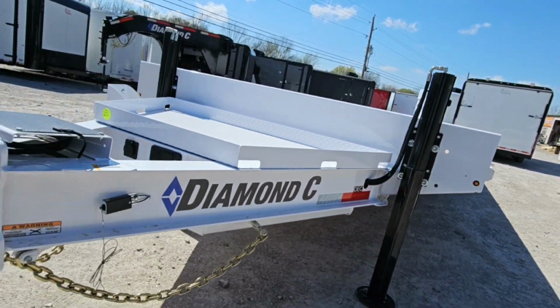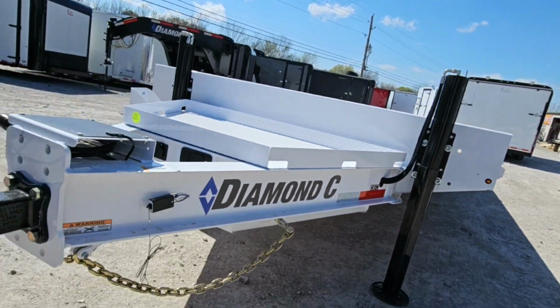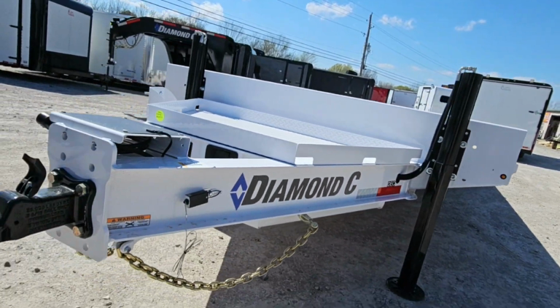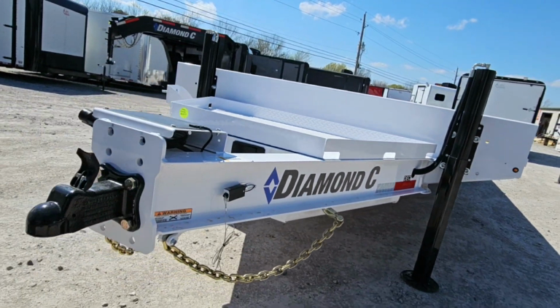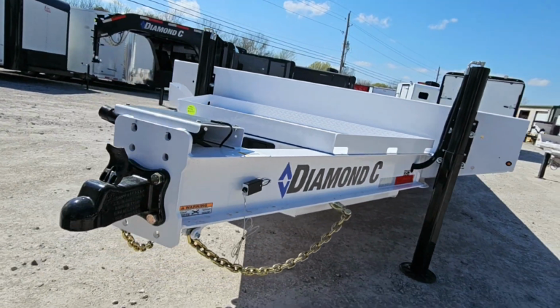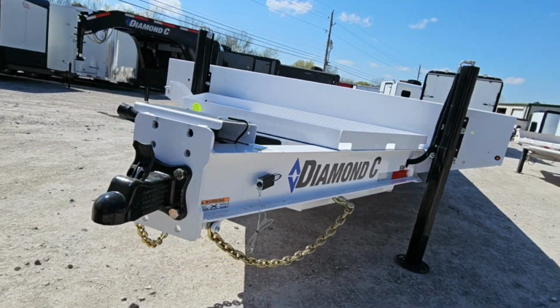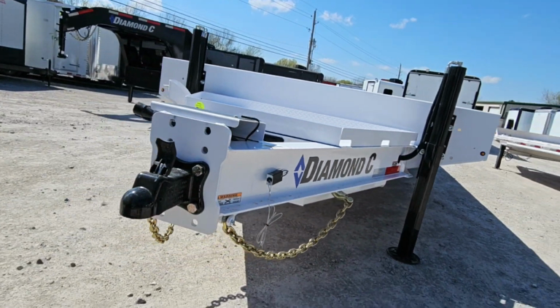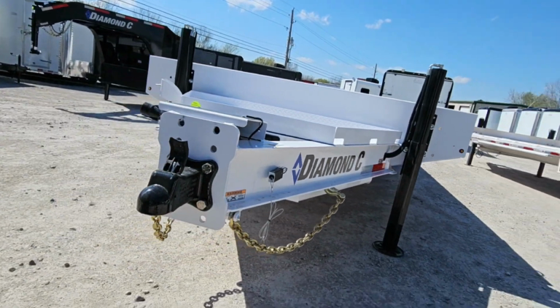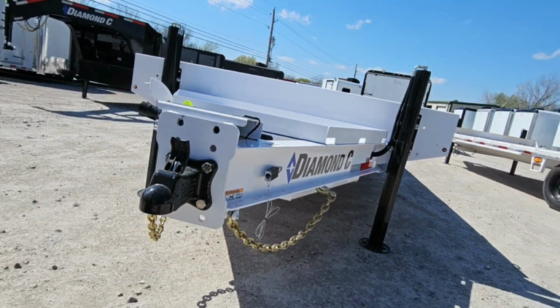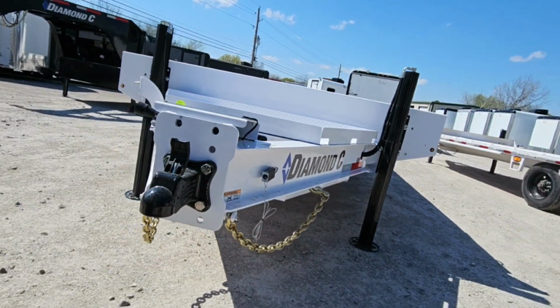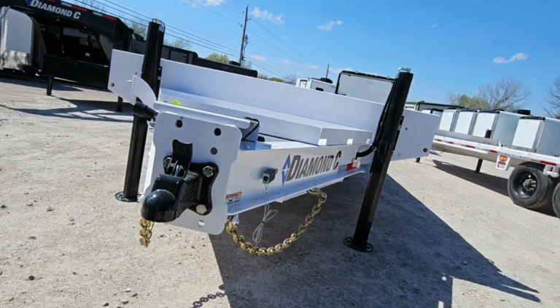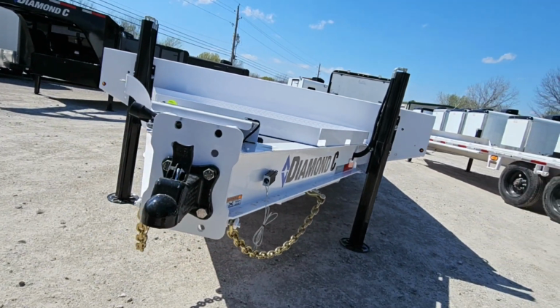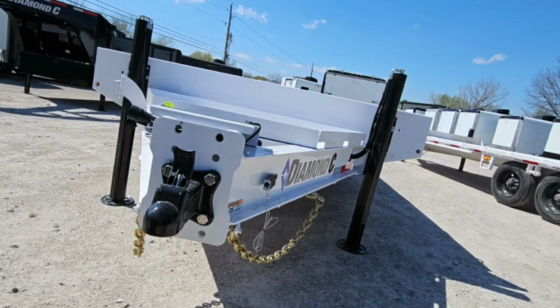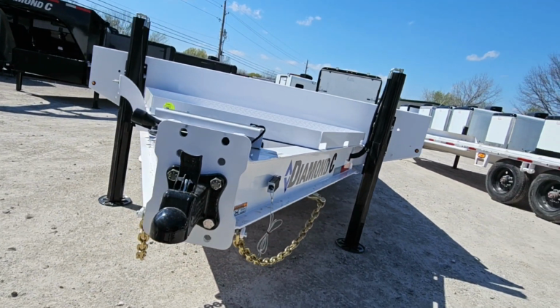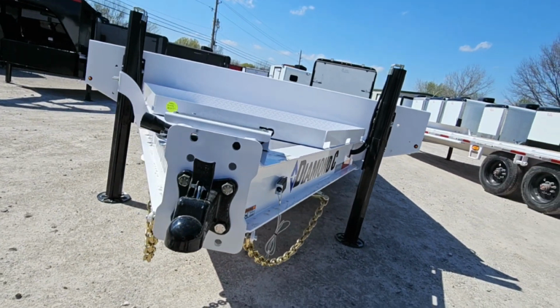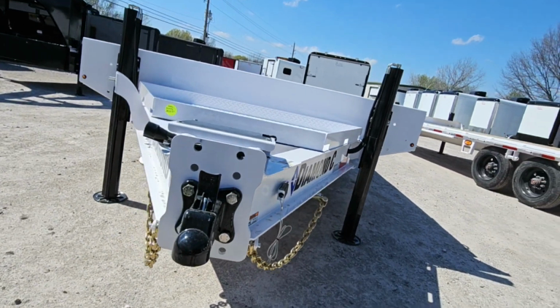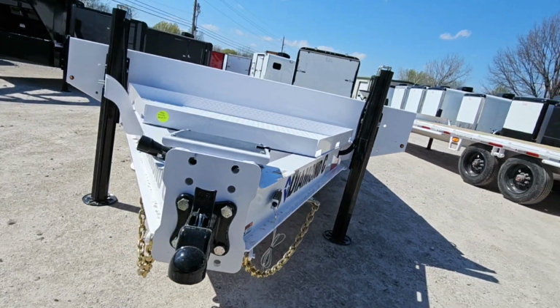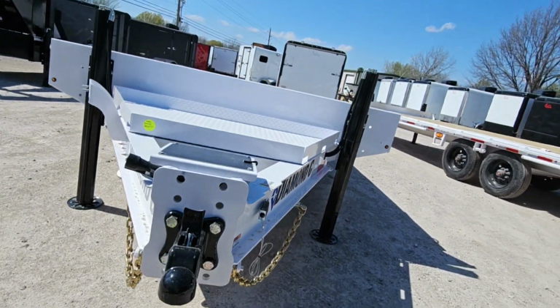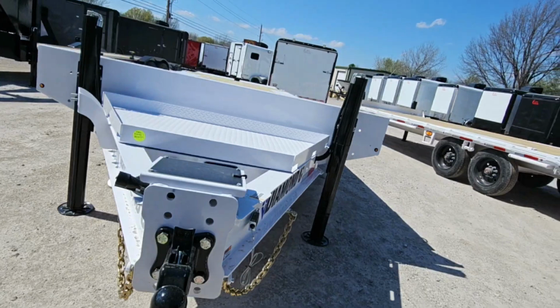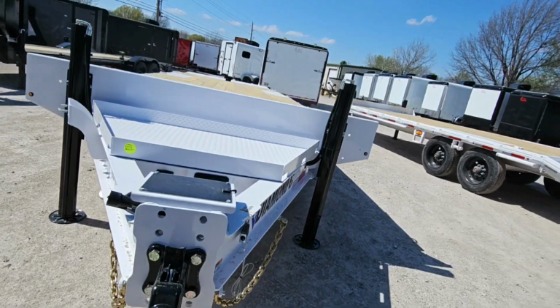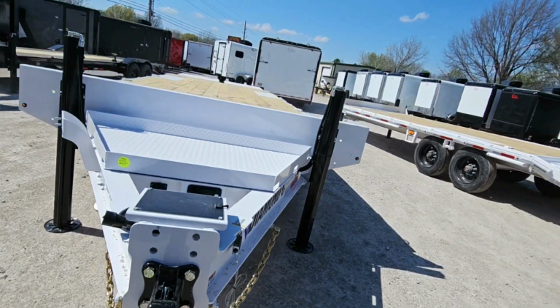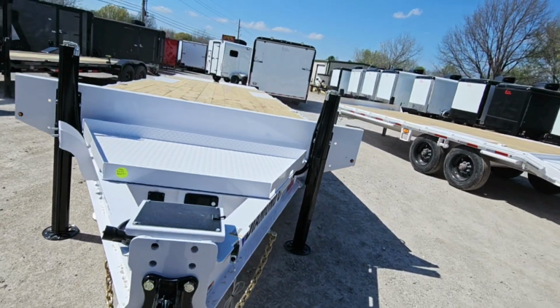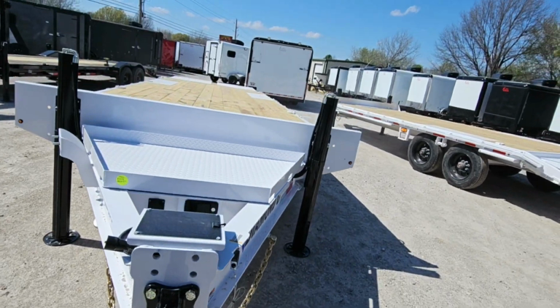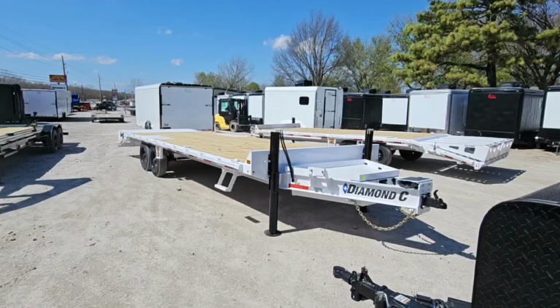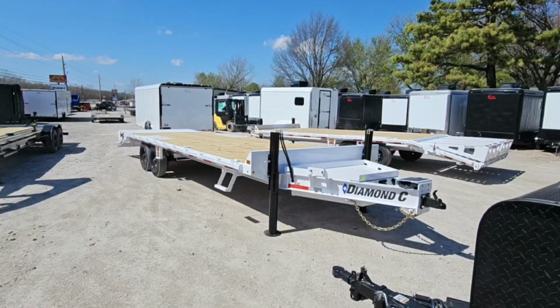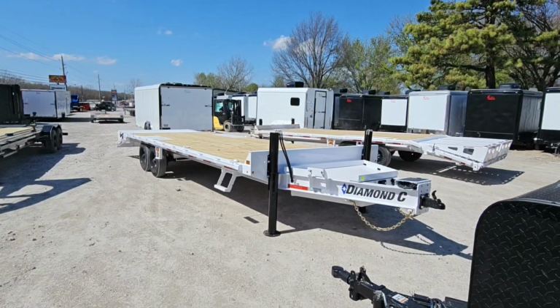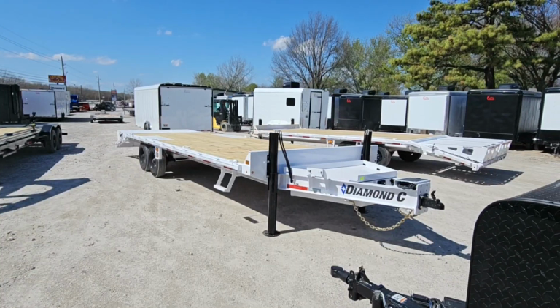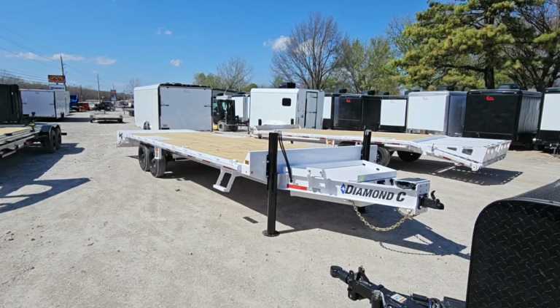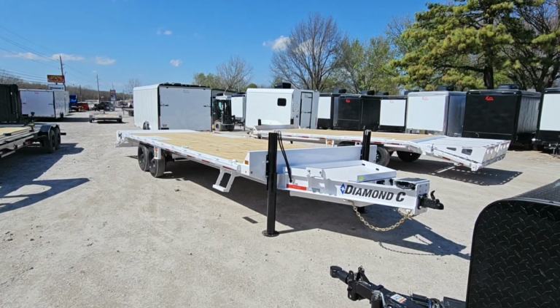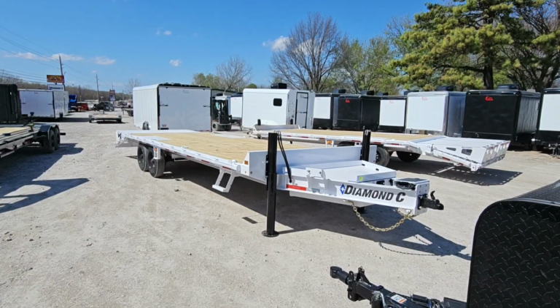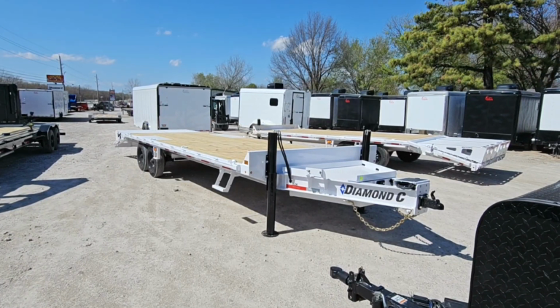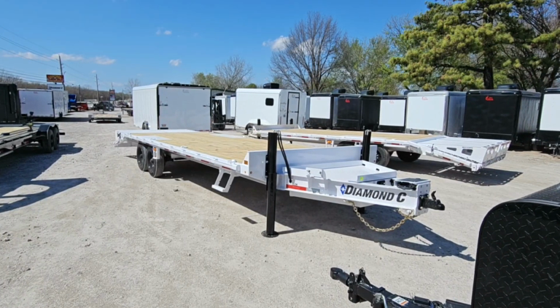Two 20,000 pound jacks, an HD toolbox, and a seven-way charging system.